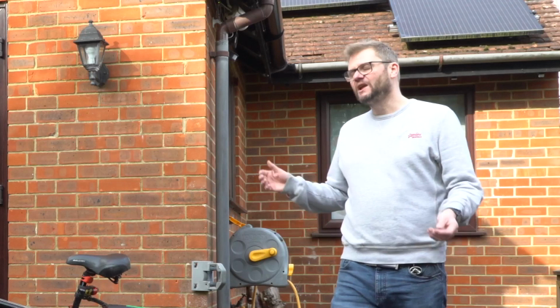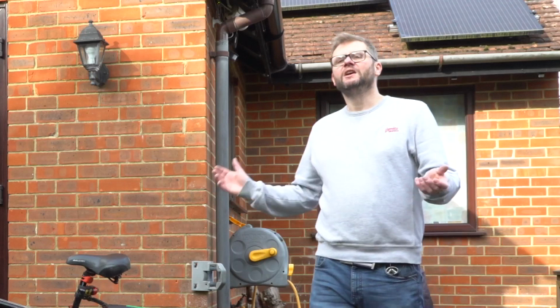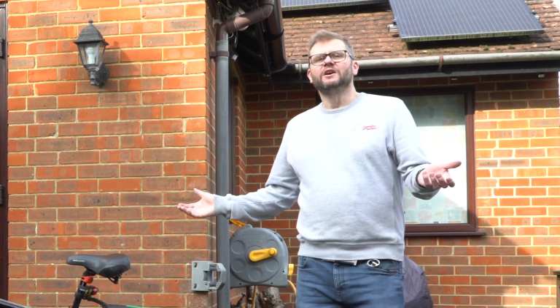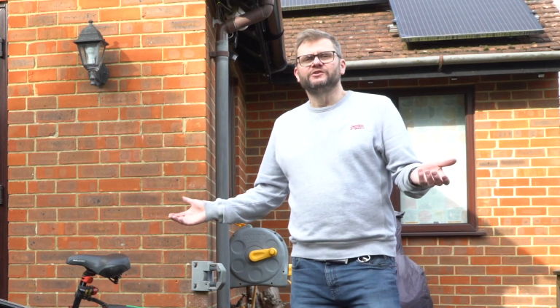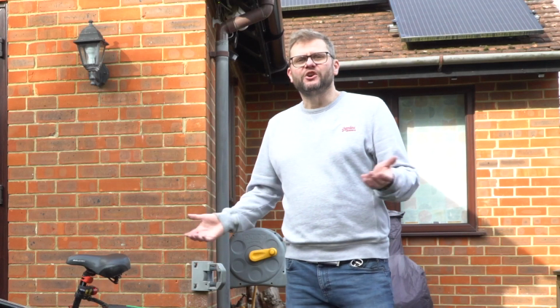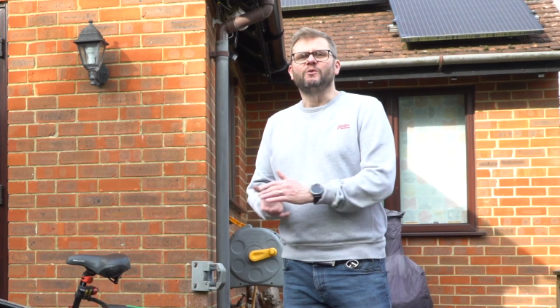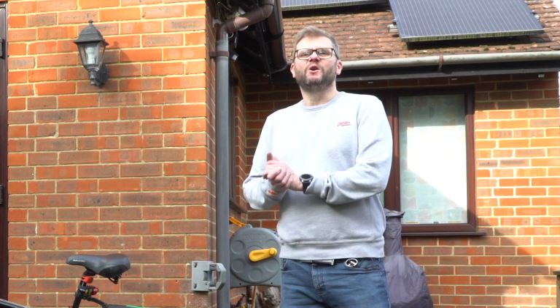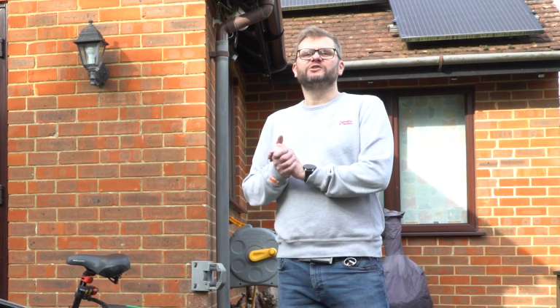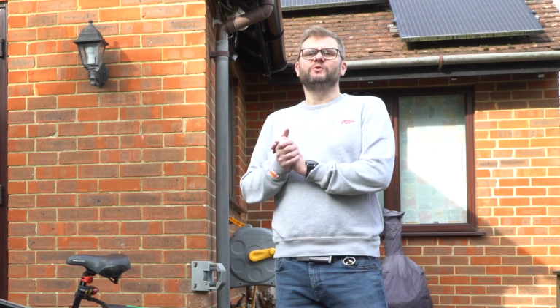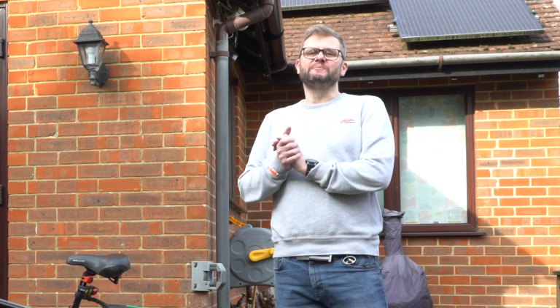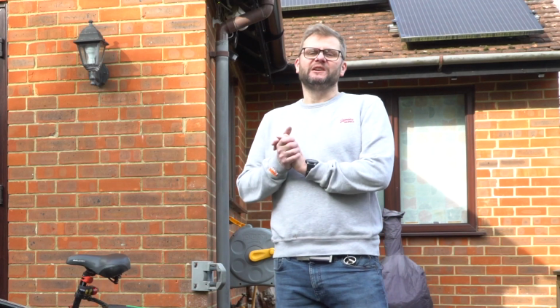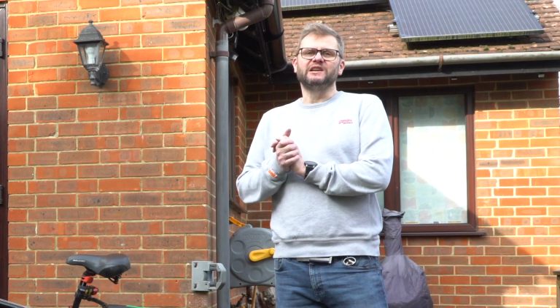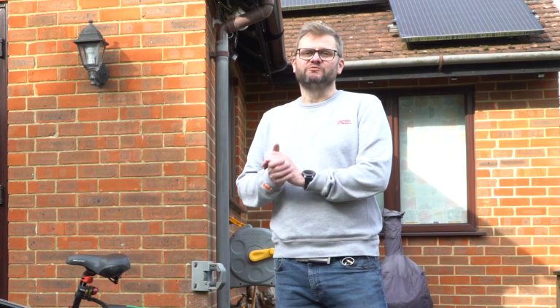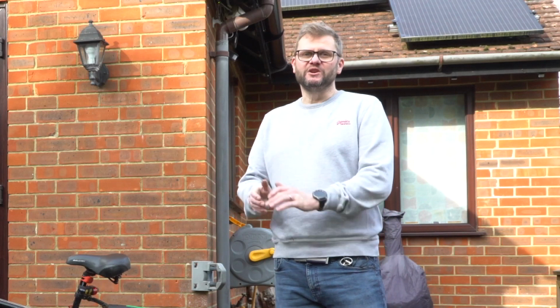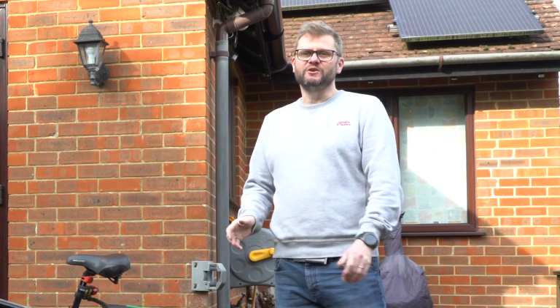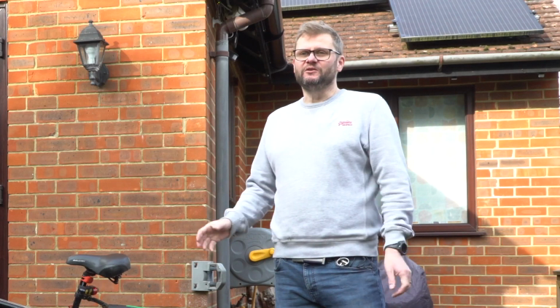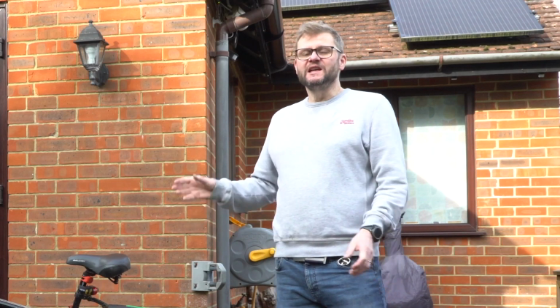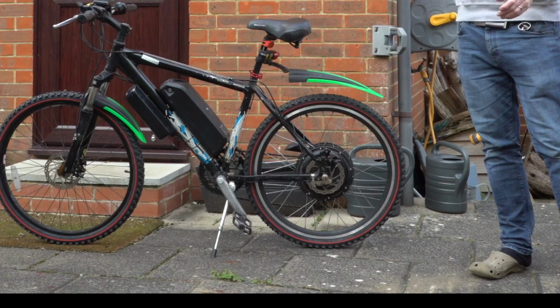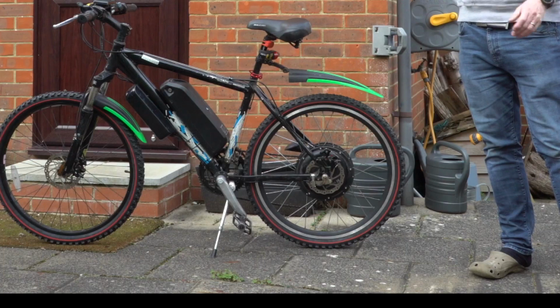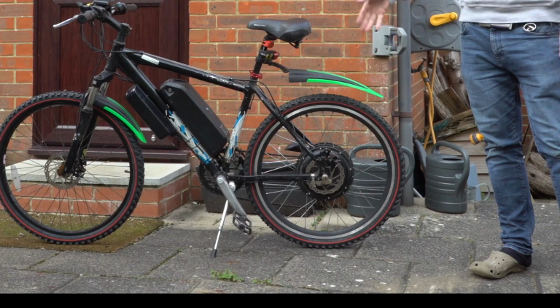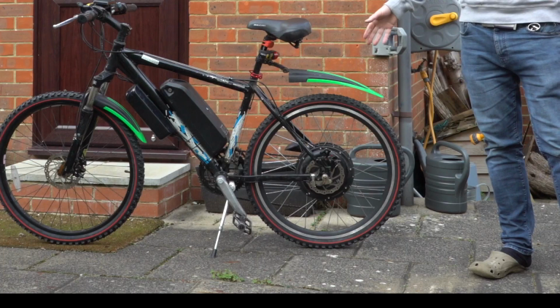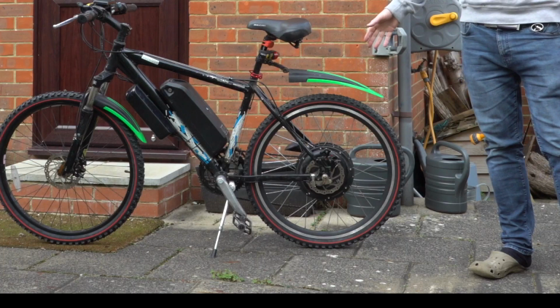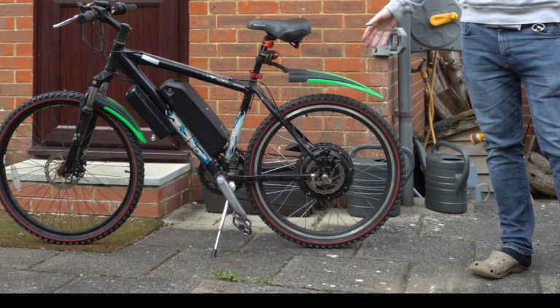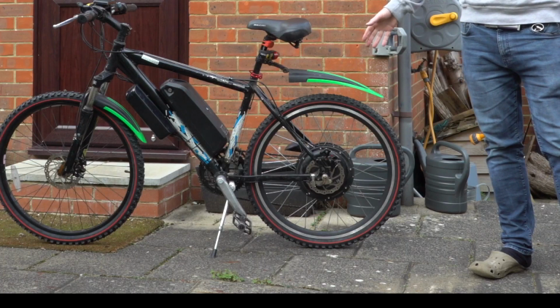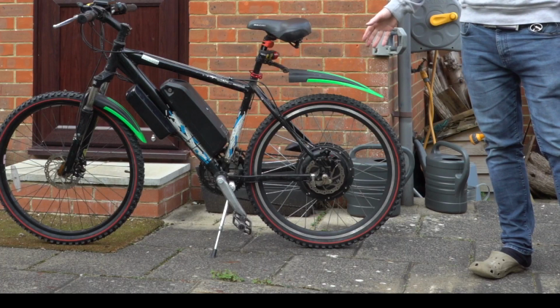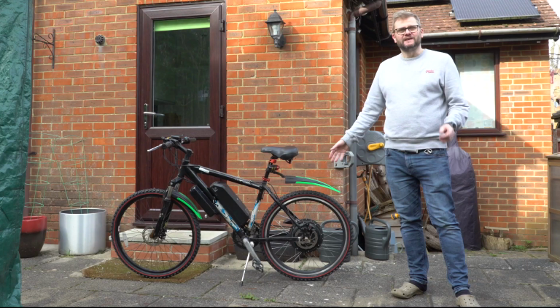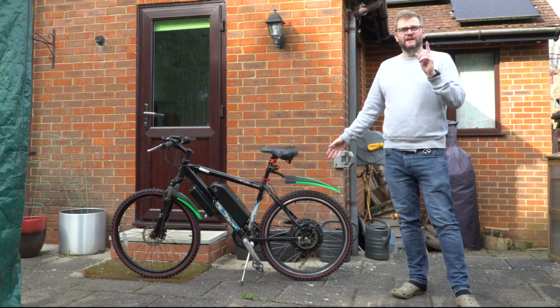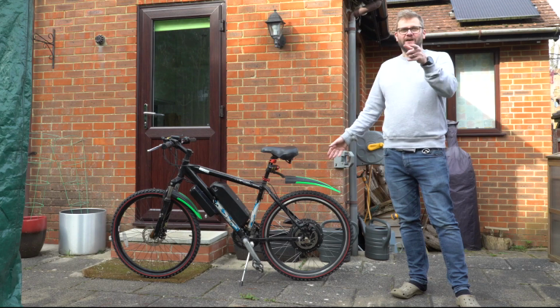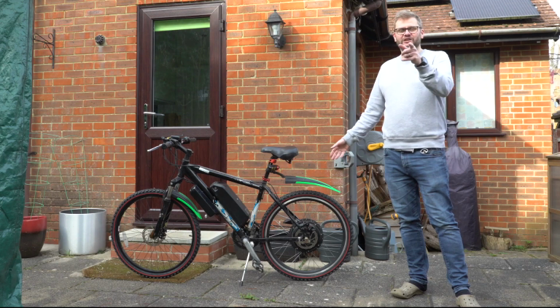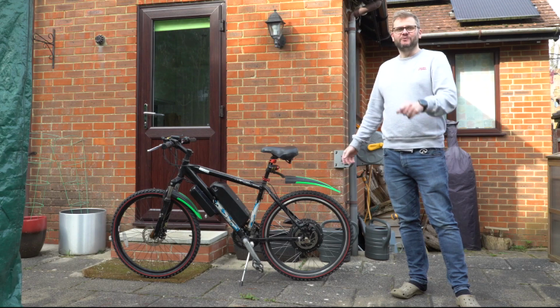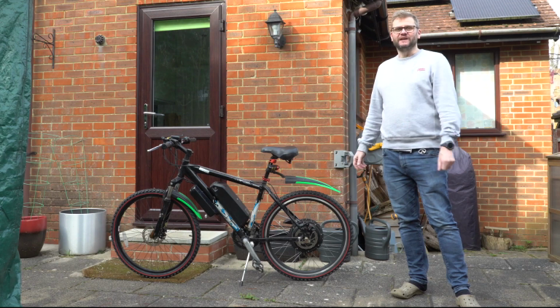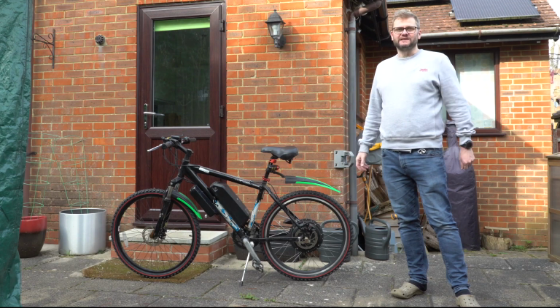So why does your e-bike kit rear wheel keep becoming misaligned? I'll tell you why next.